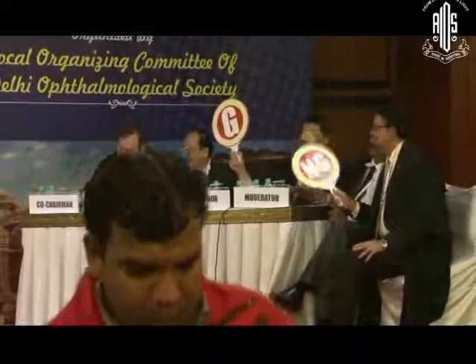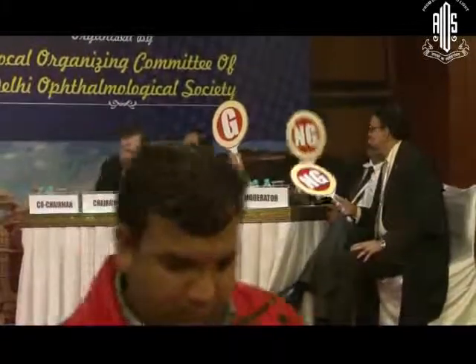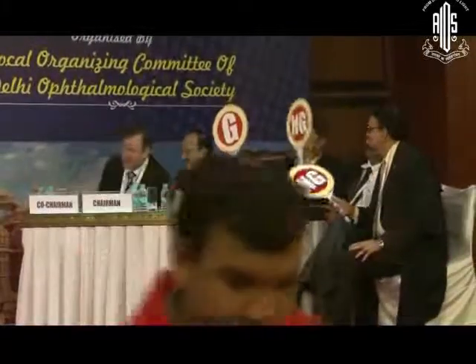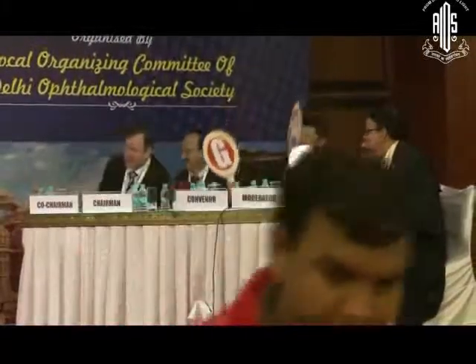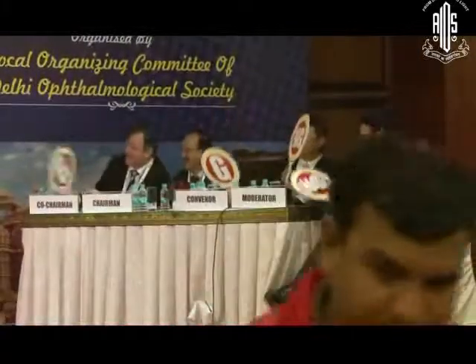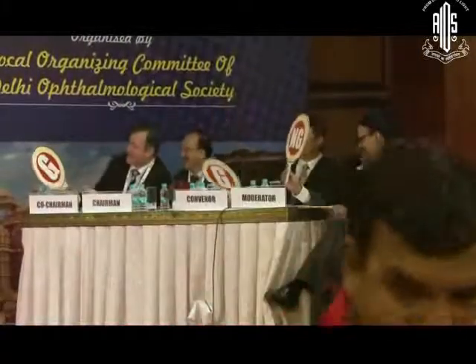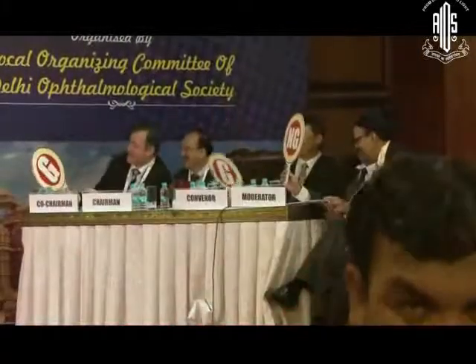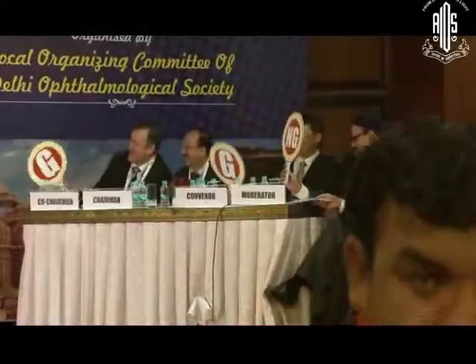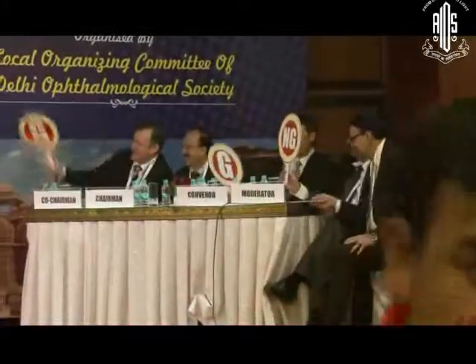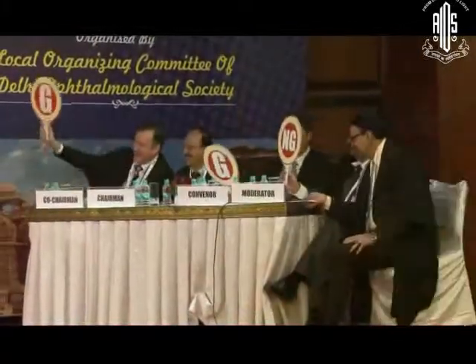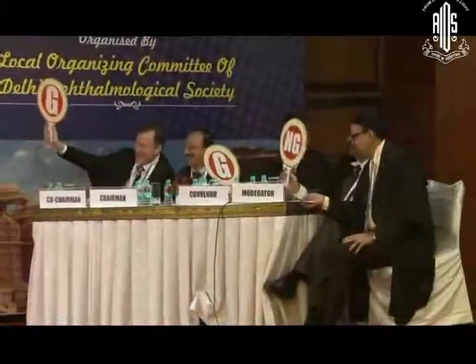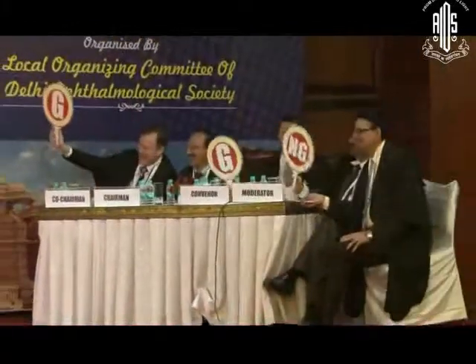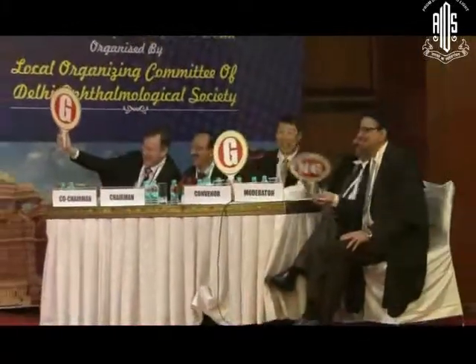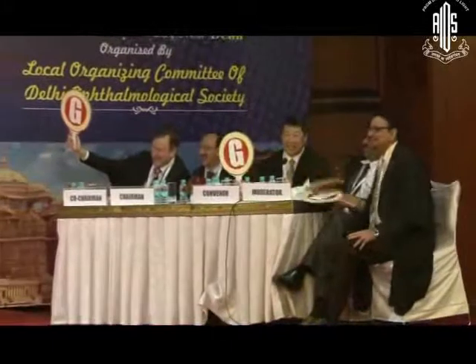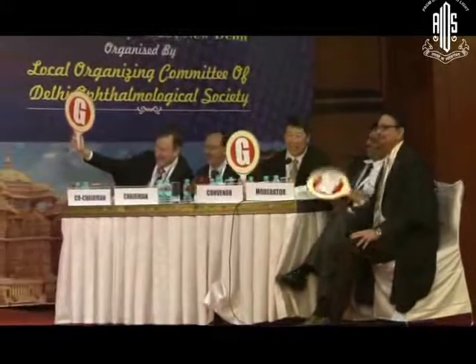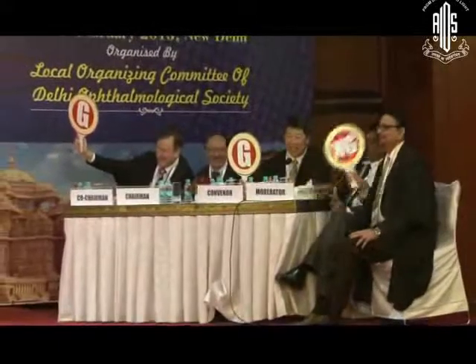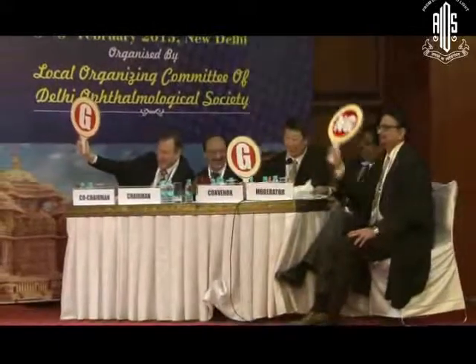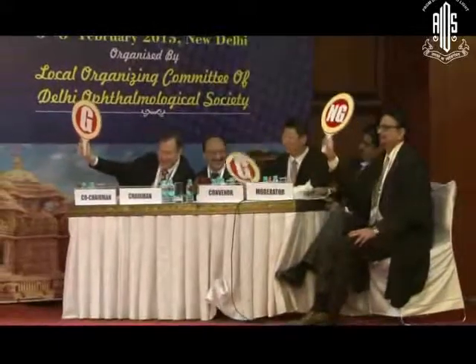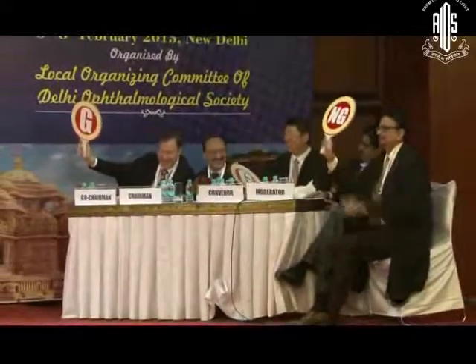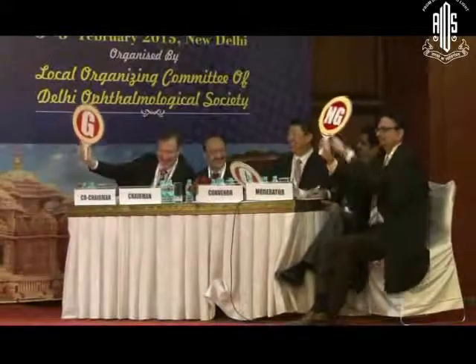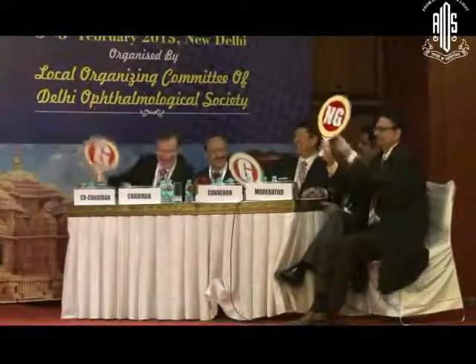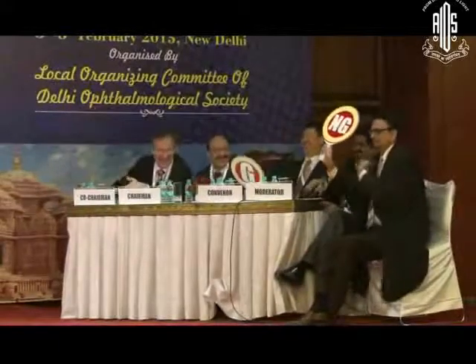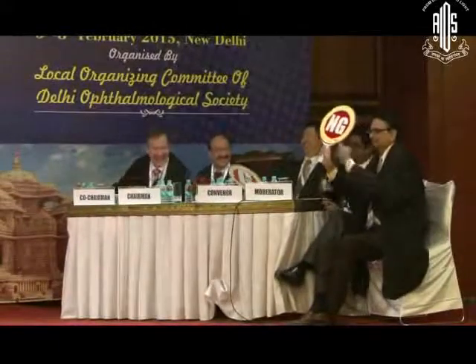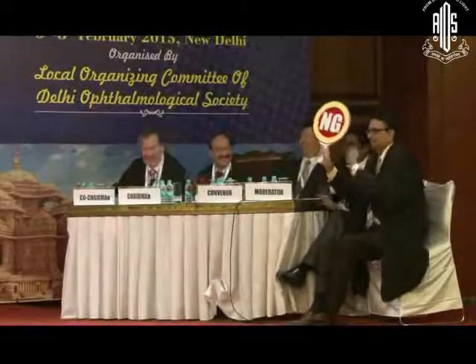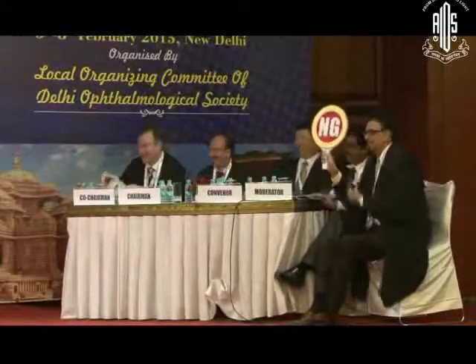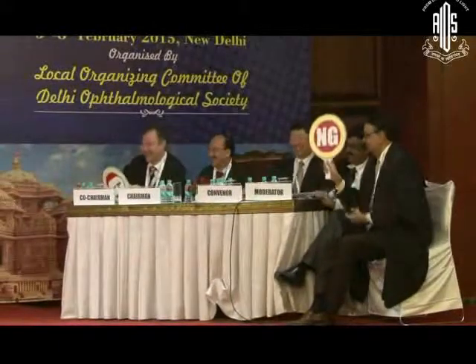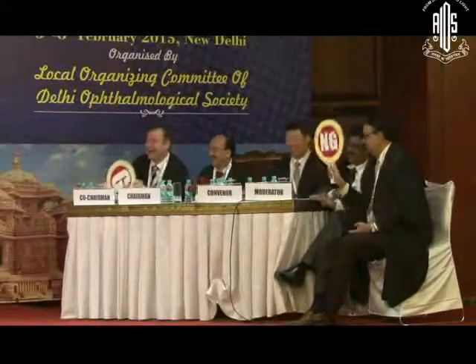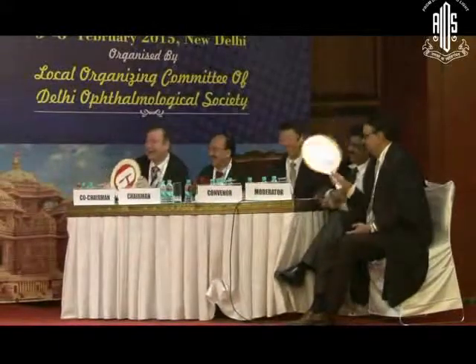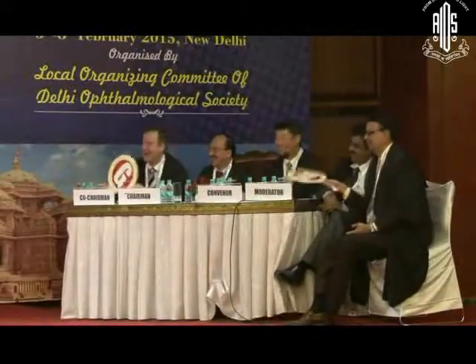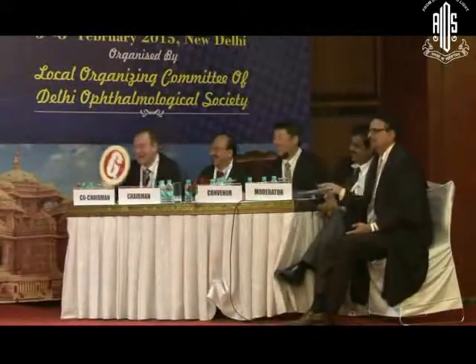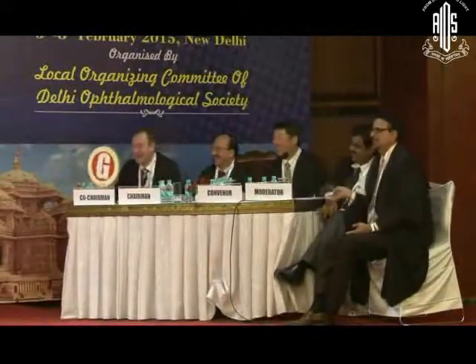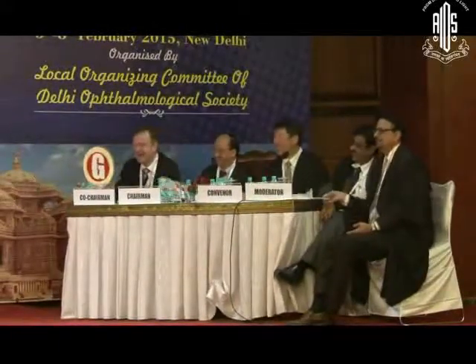Guilty. Not guilty. How many are guilty? Not guilty.